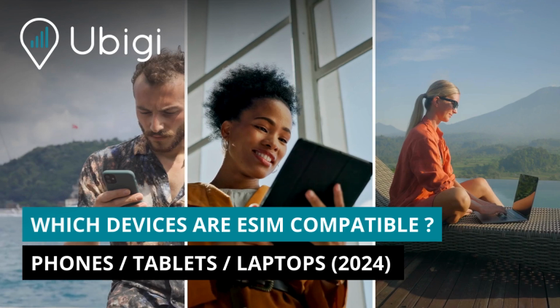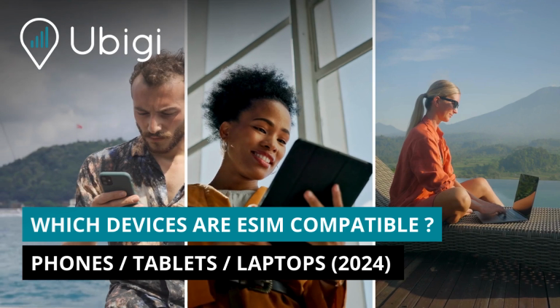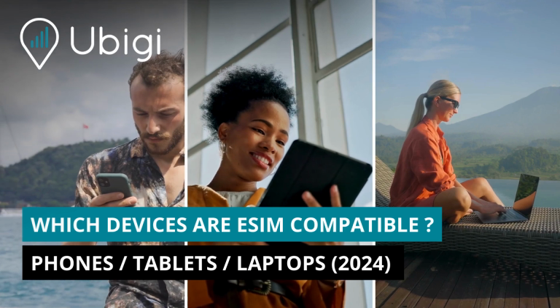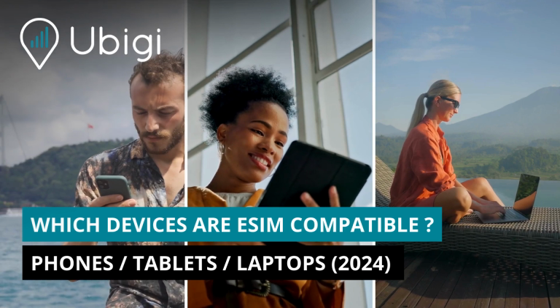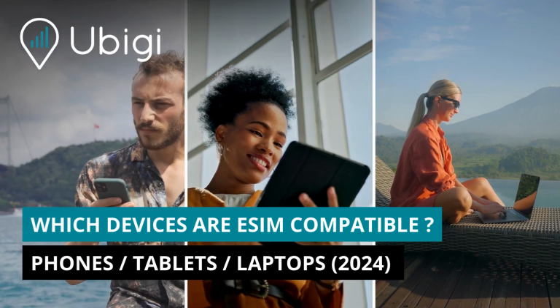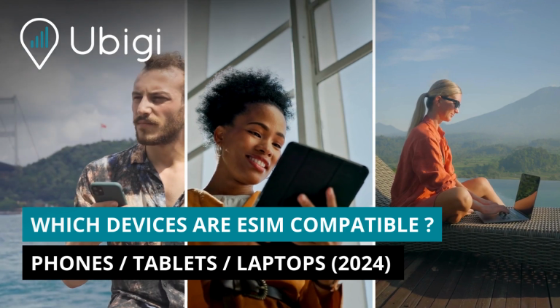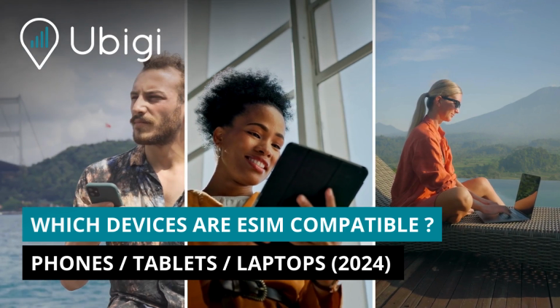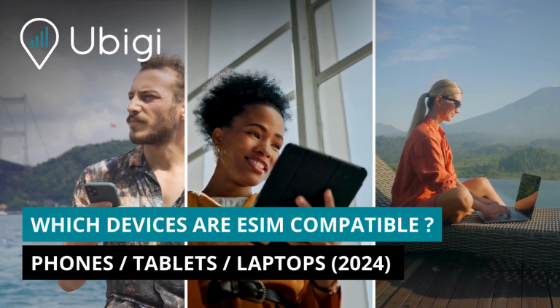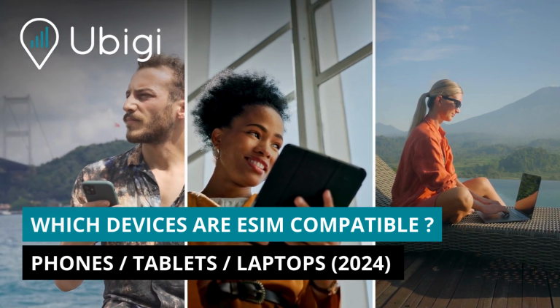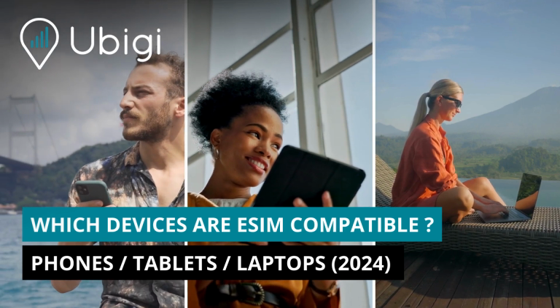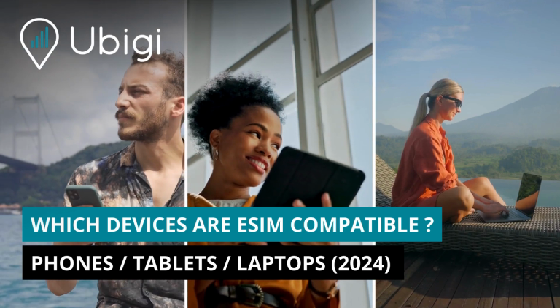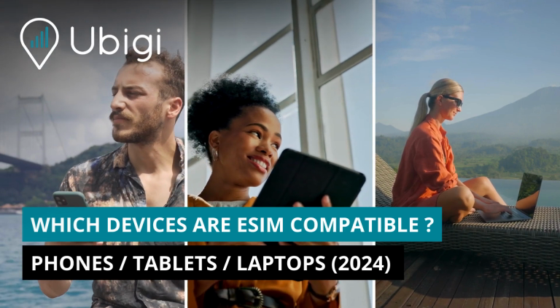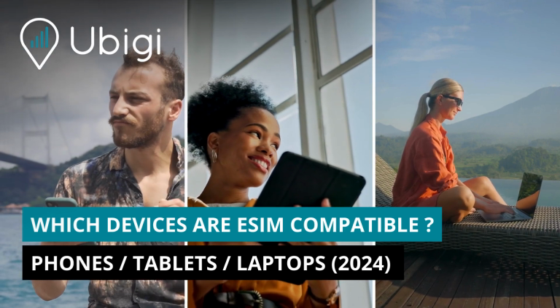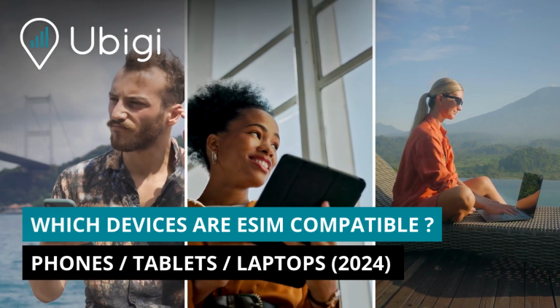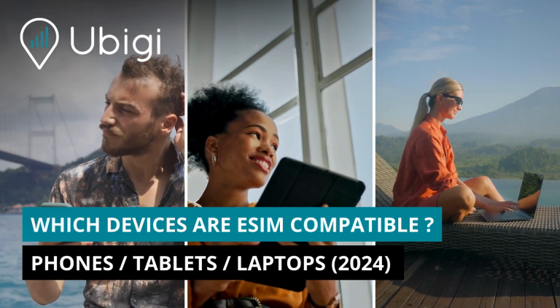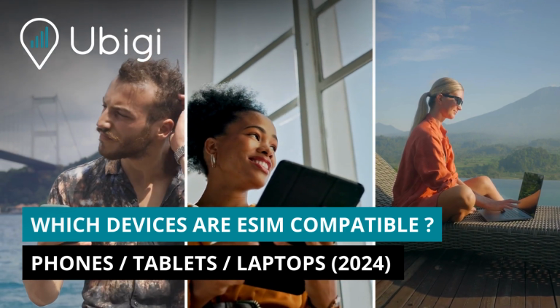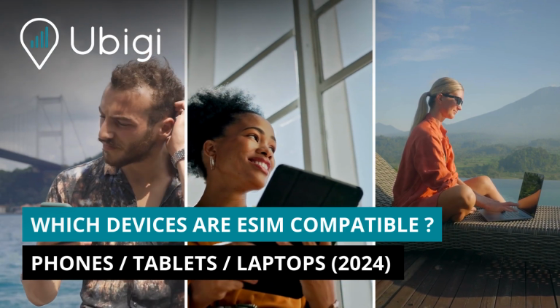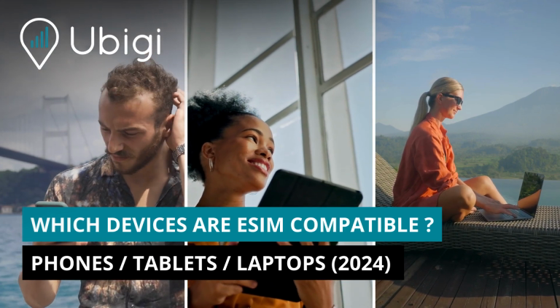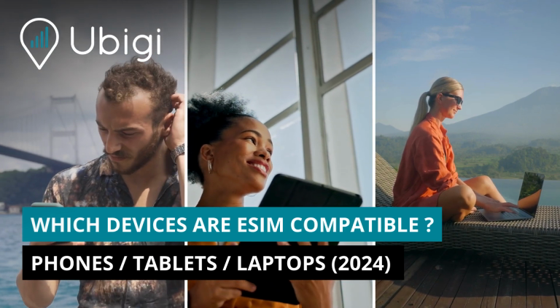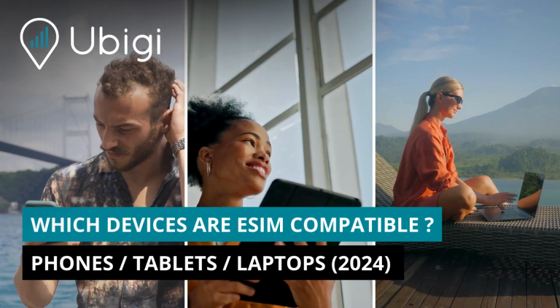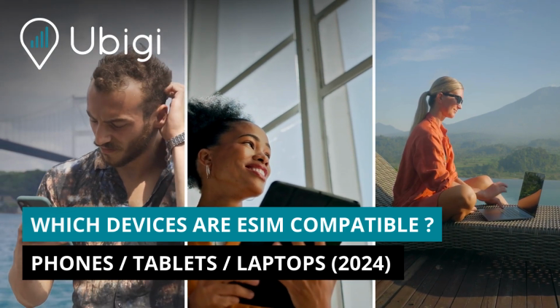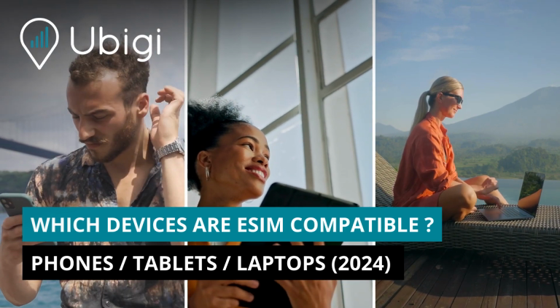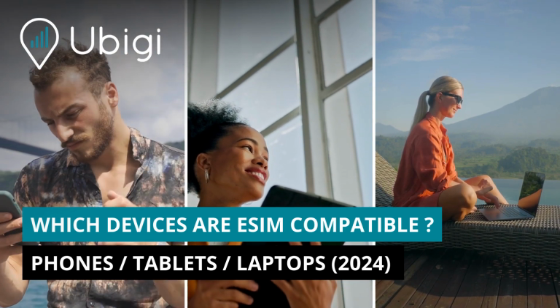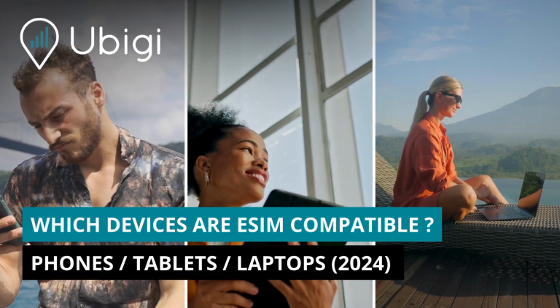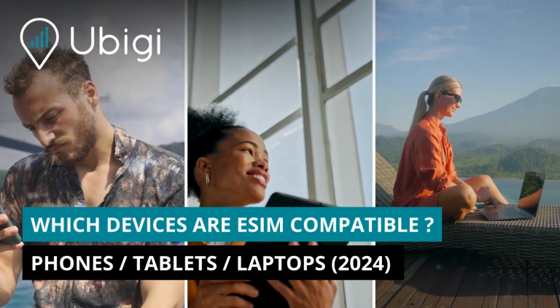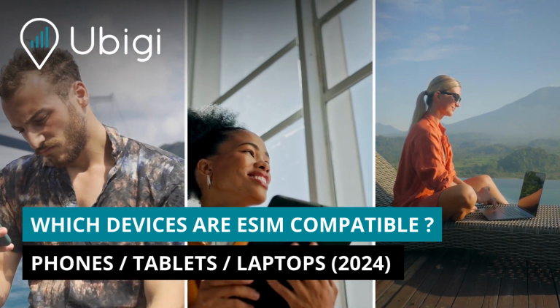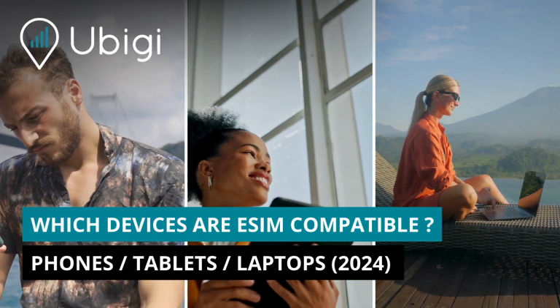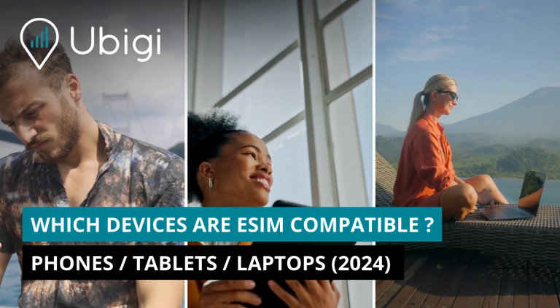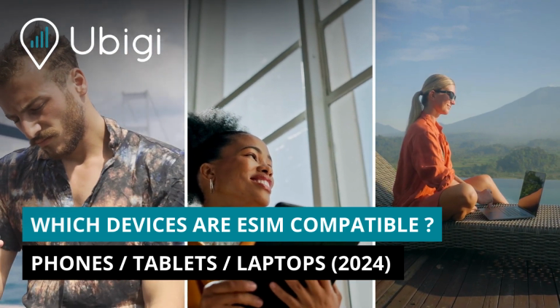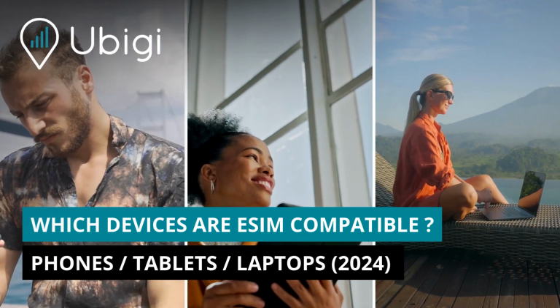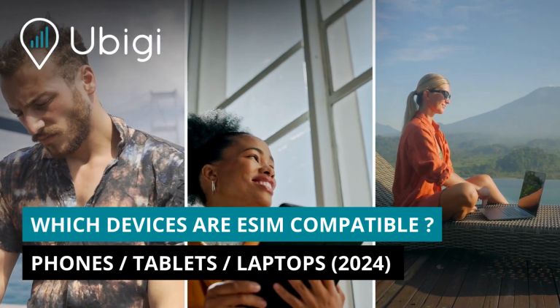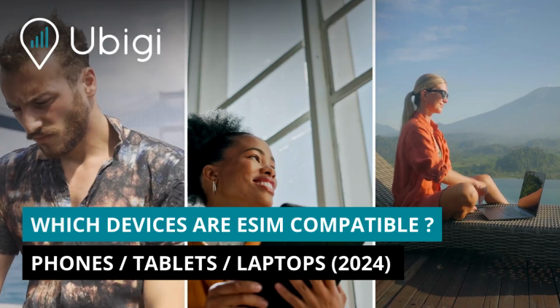Want to know whether your smartphone, tablet, or laptop is eSIM compatible? This video is for you.